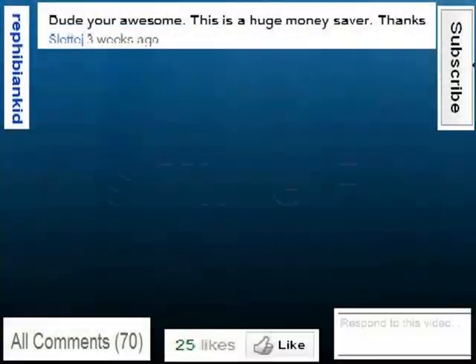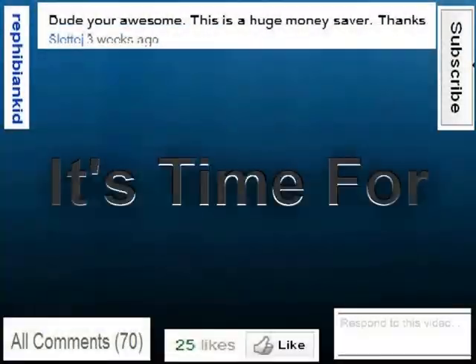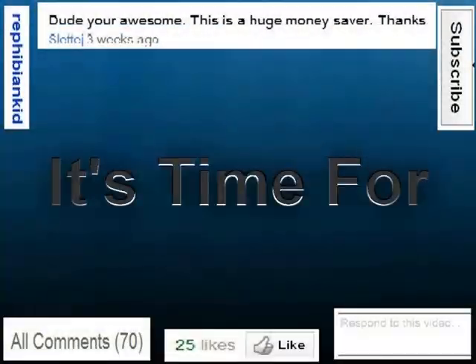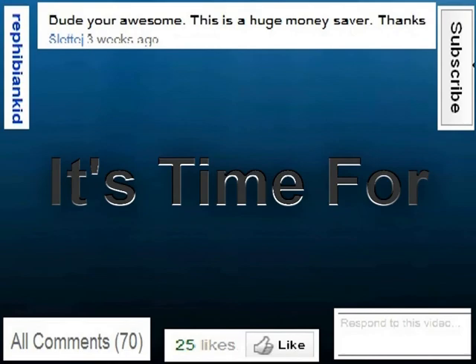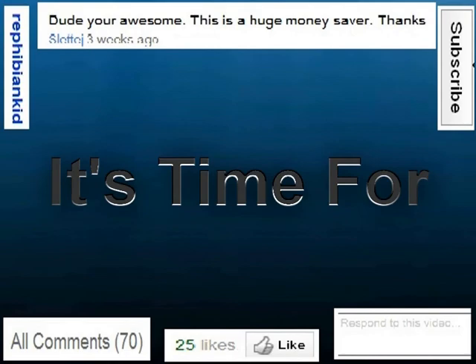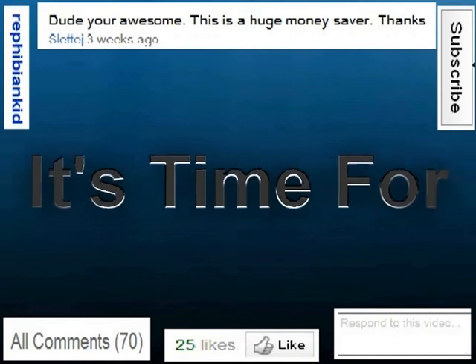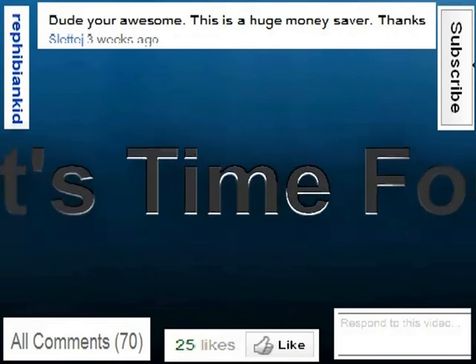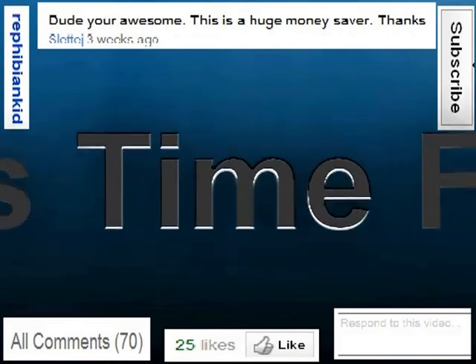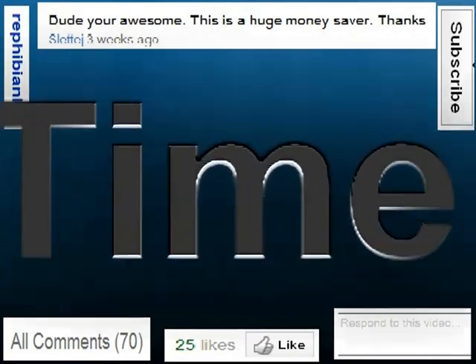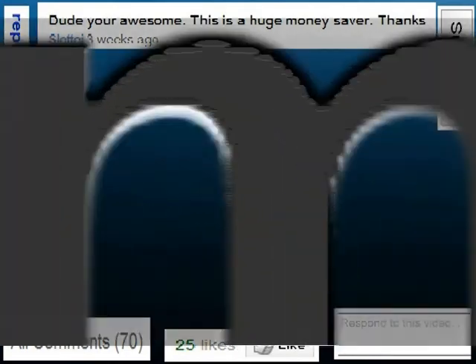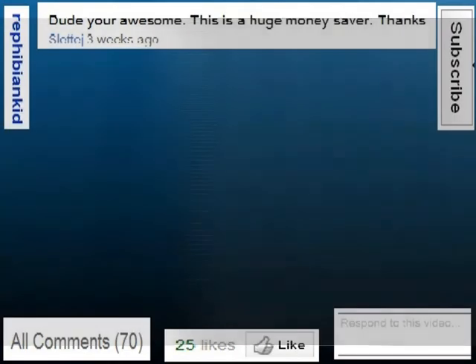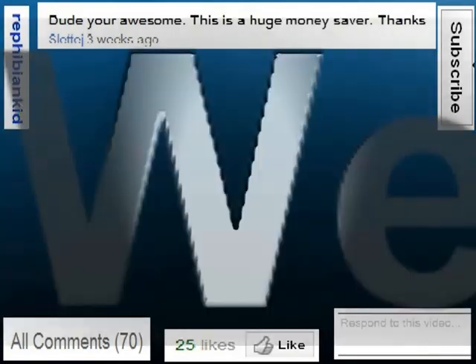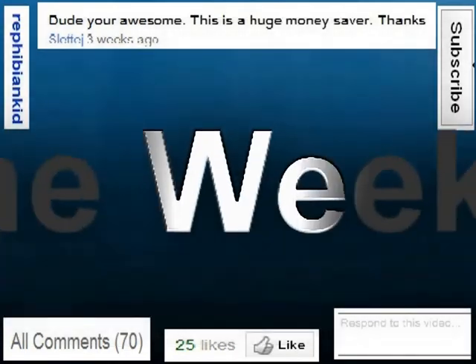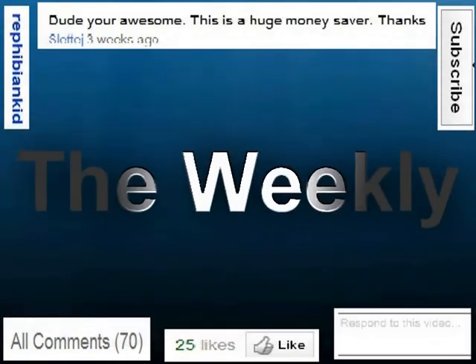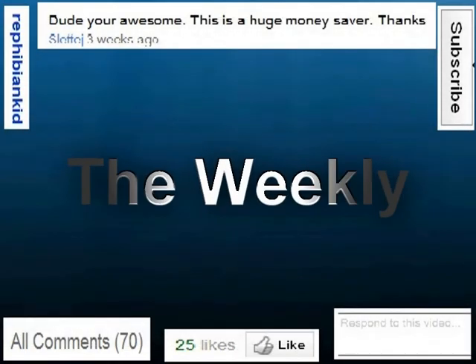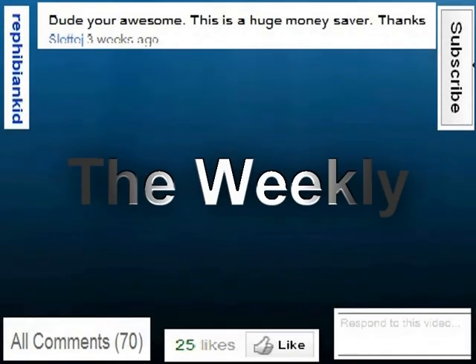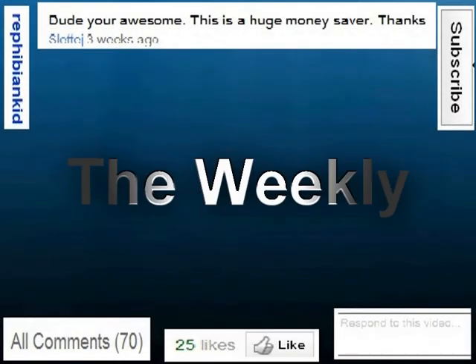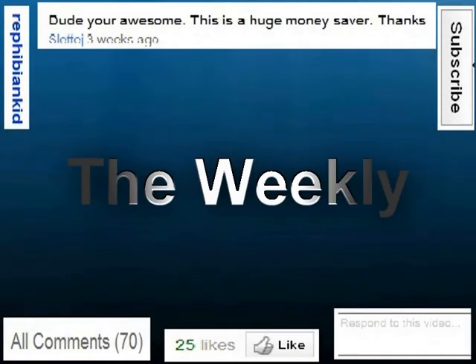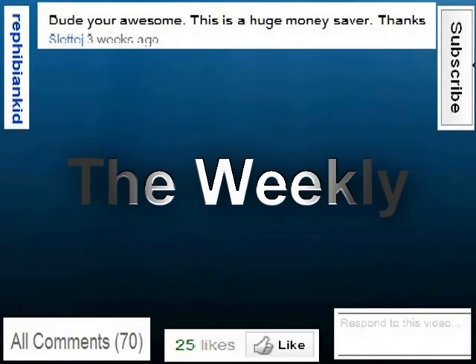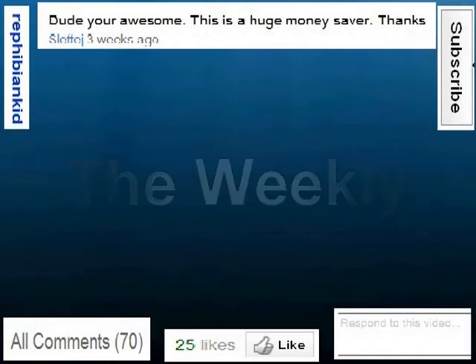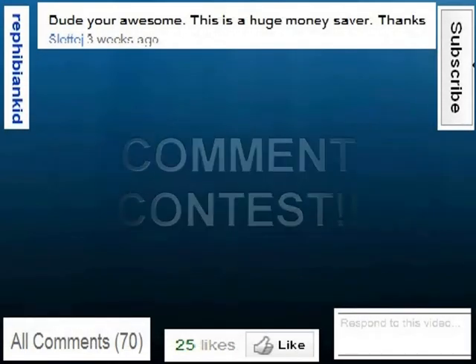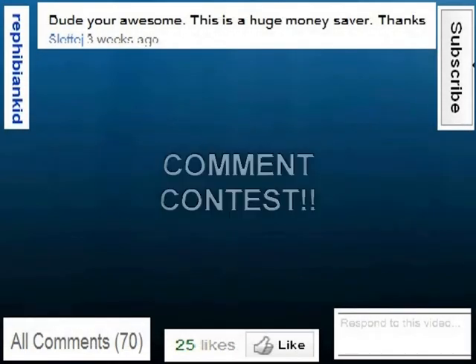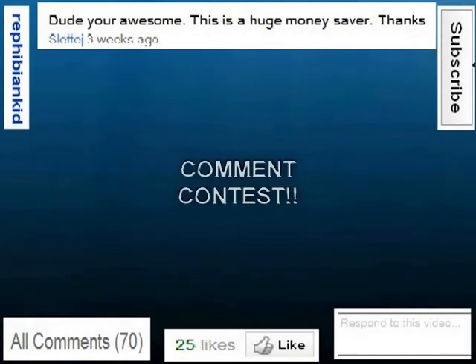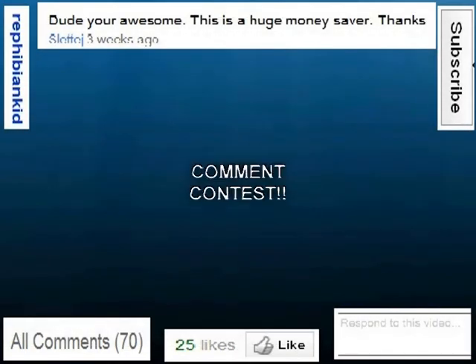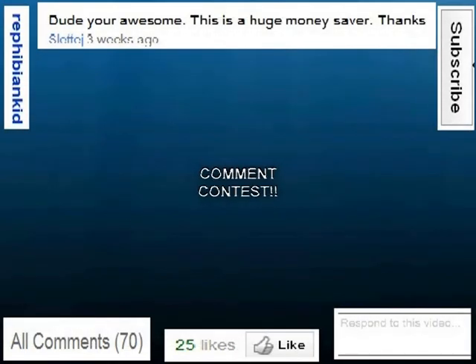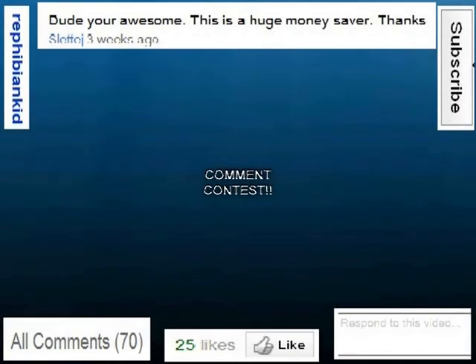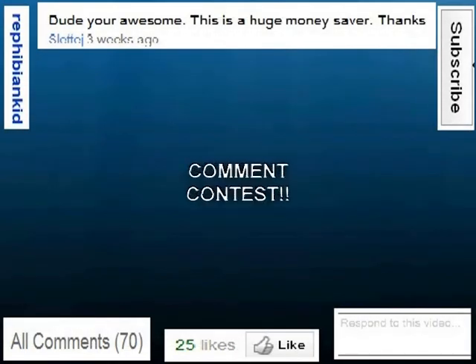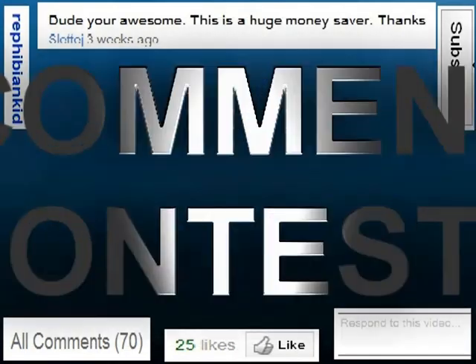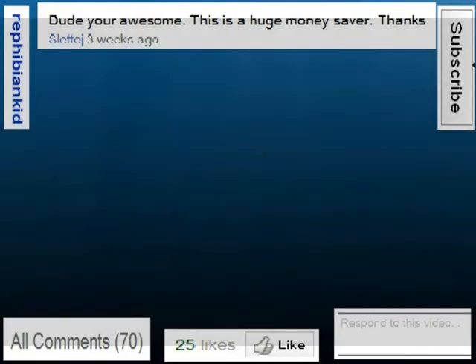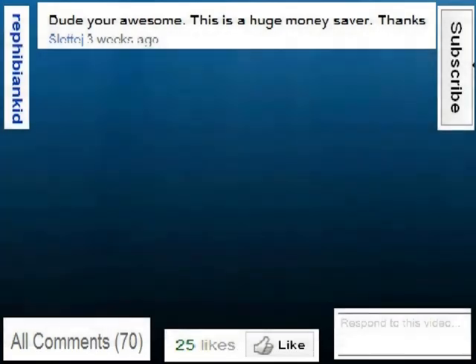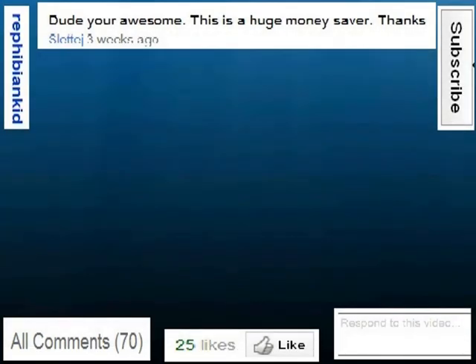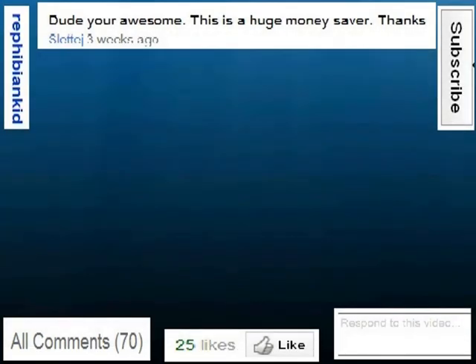It's time for the weekly comment contest.